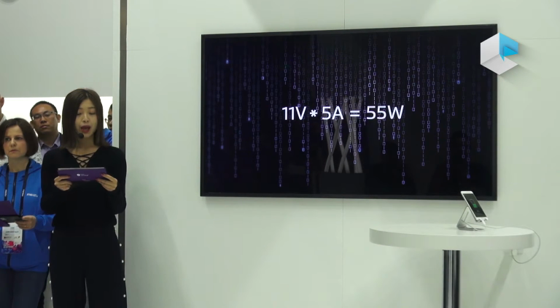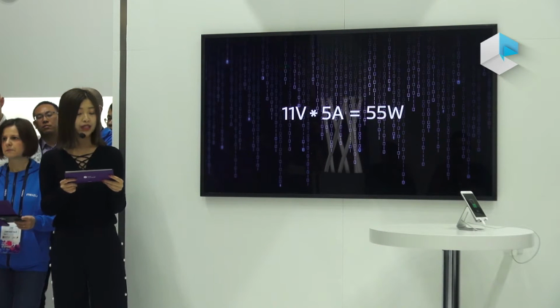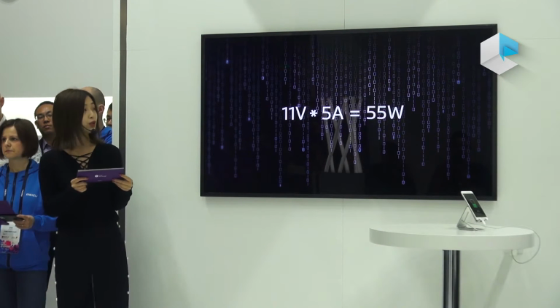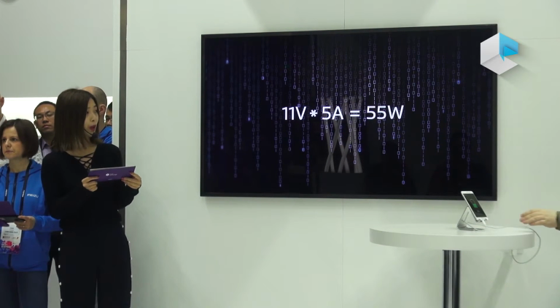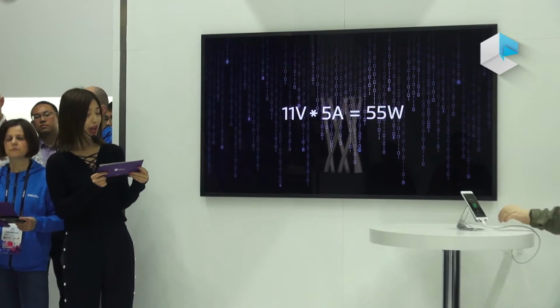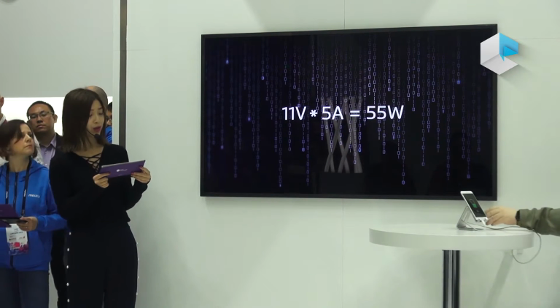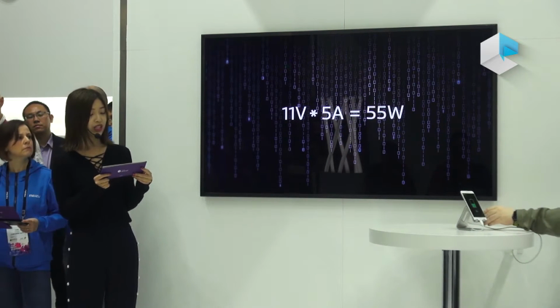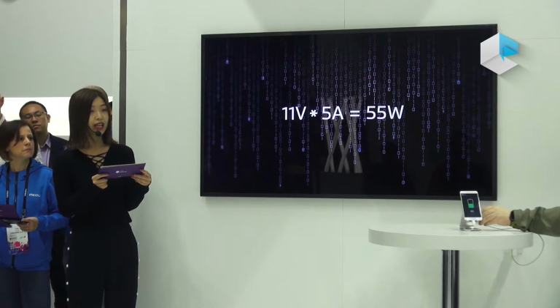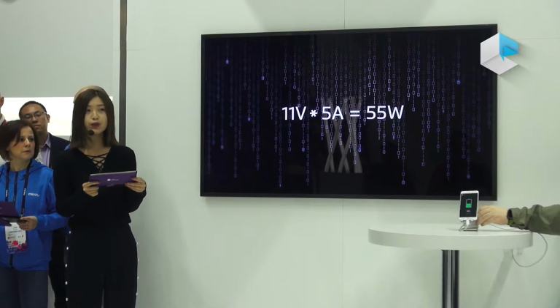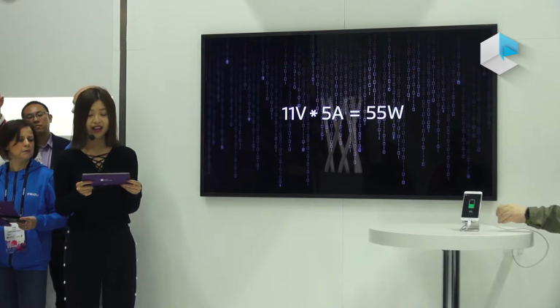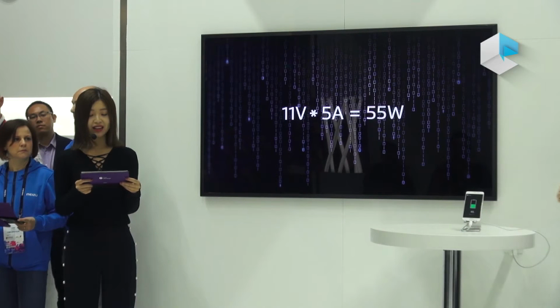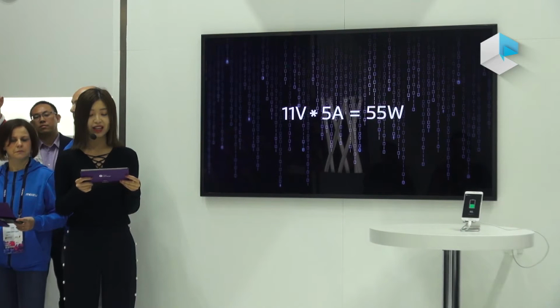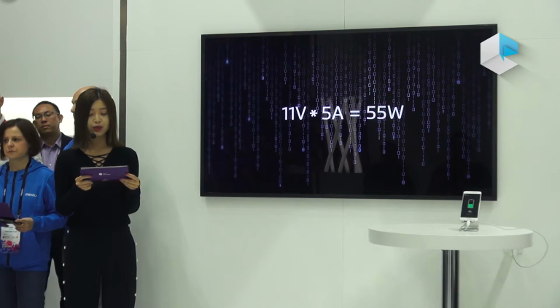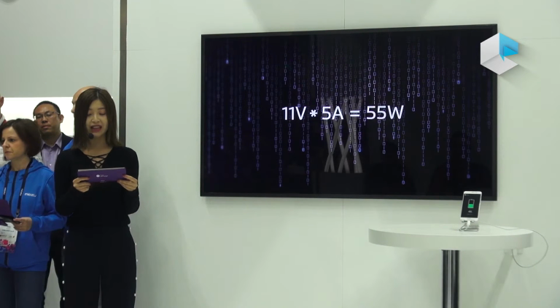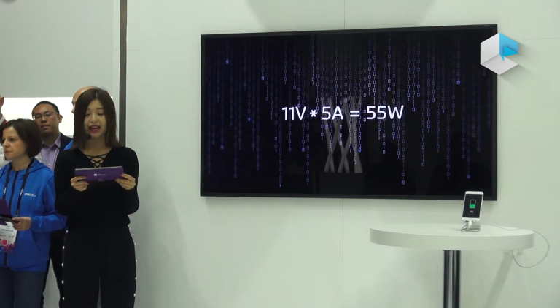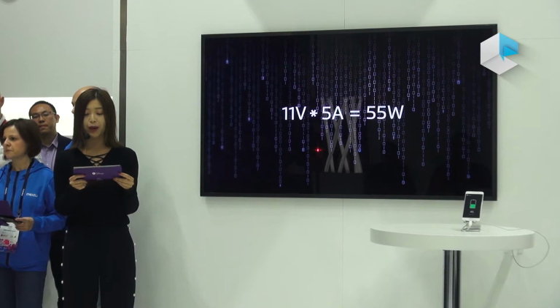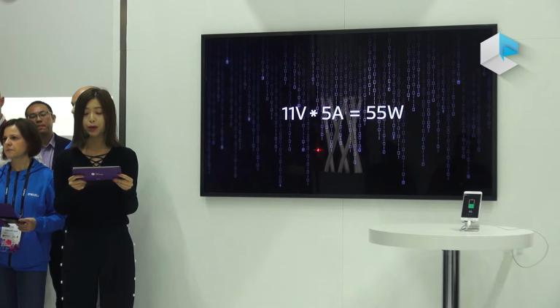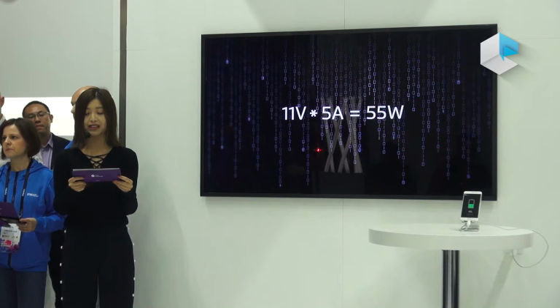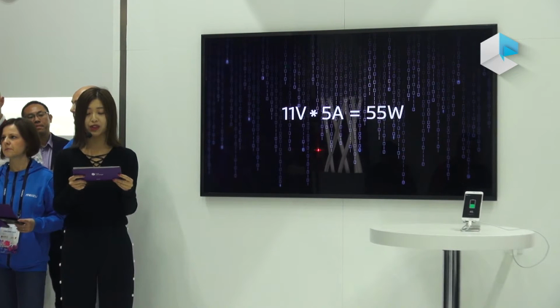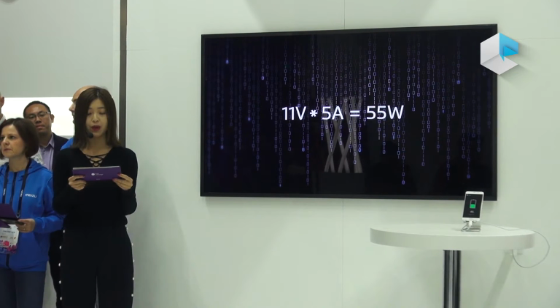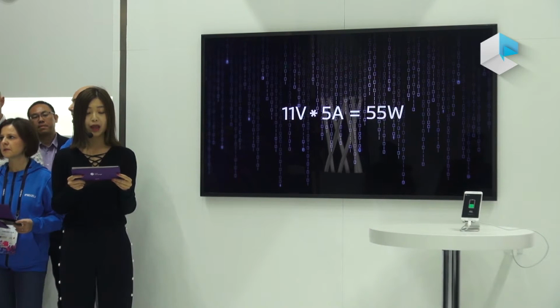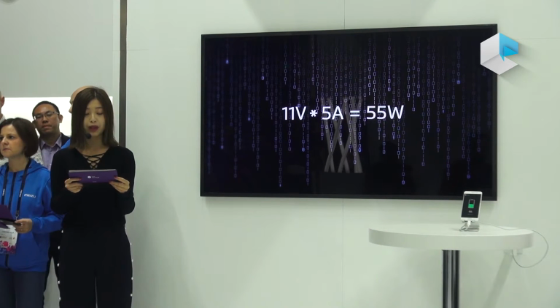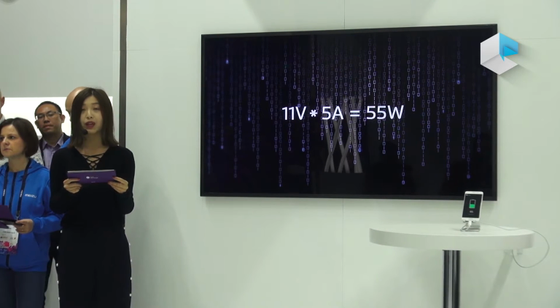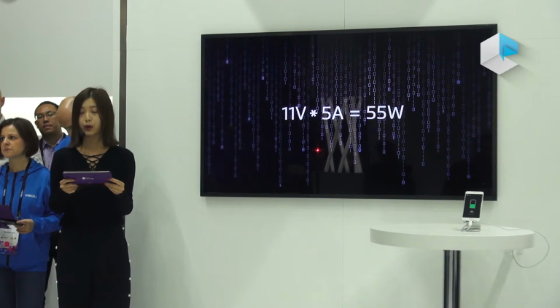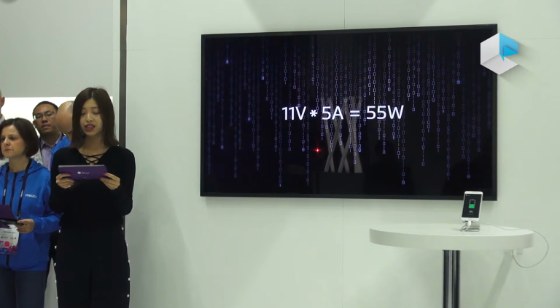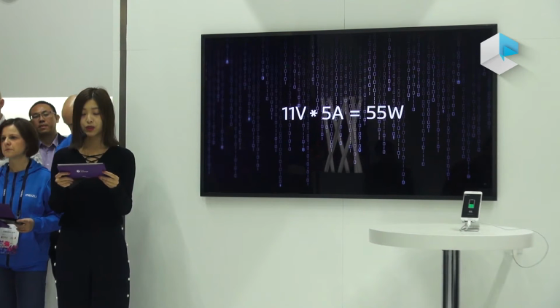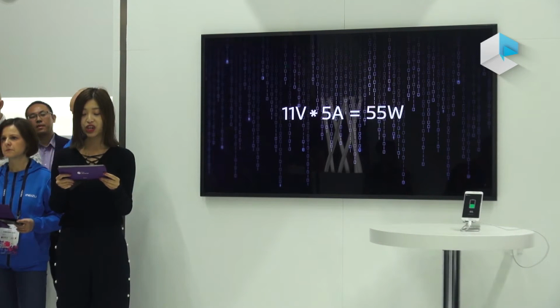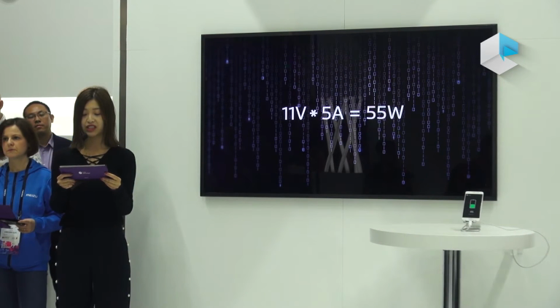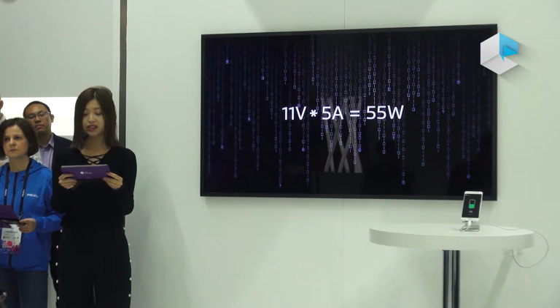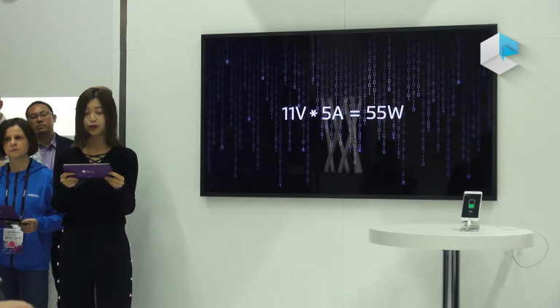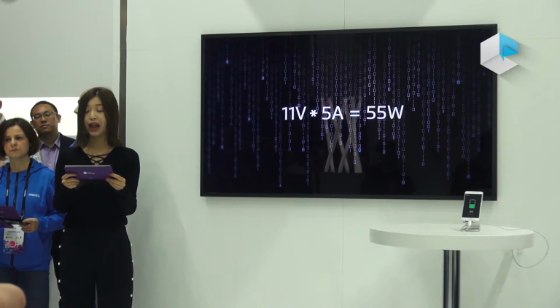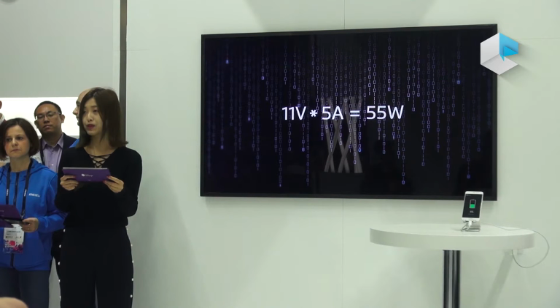With Super M-Charge, you no longer need to take any power banks with you and won't be hooked to the chargers for hours anymore.